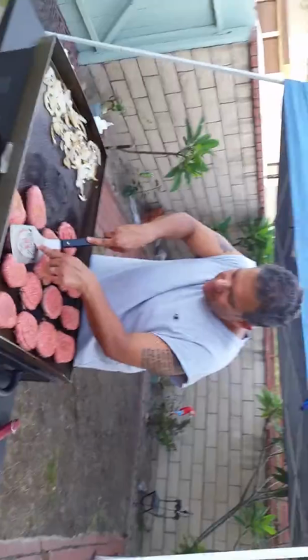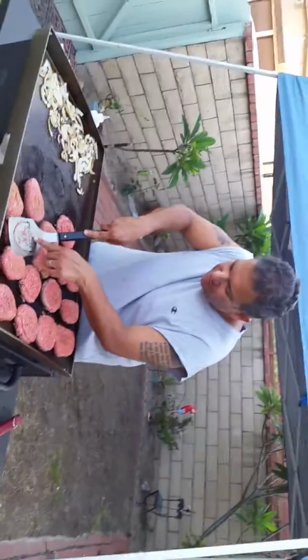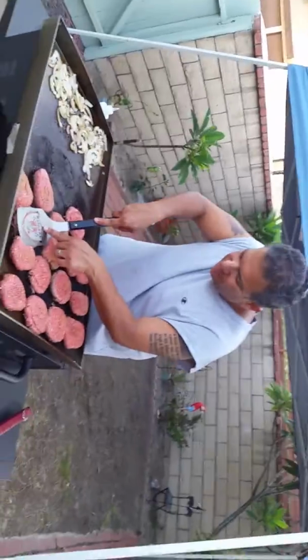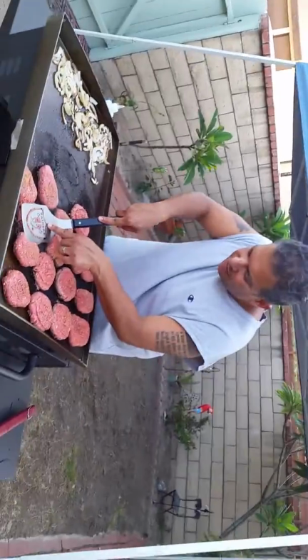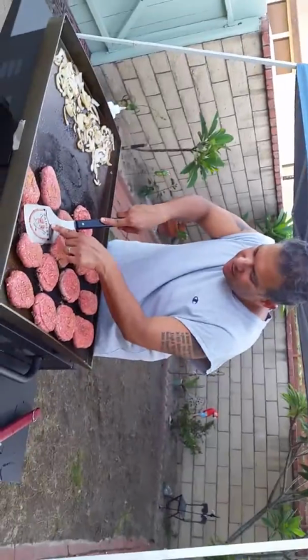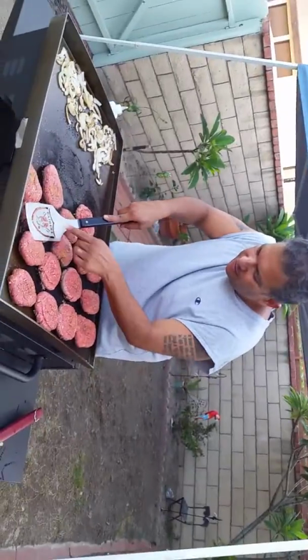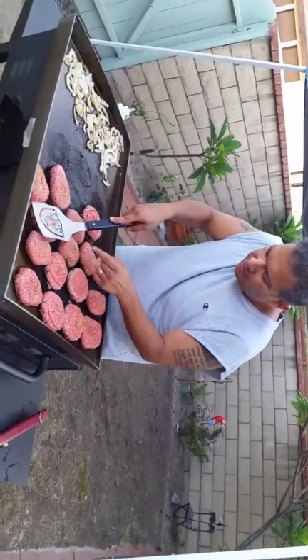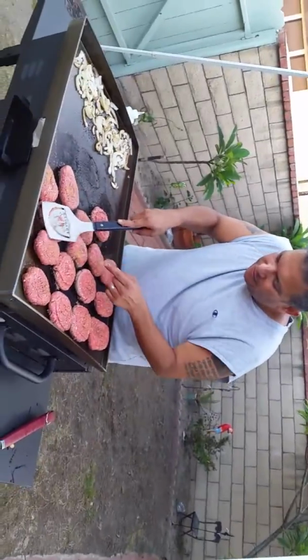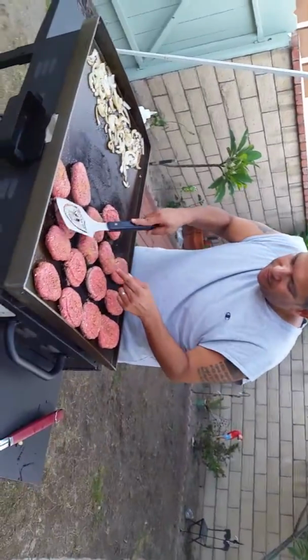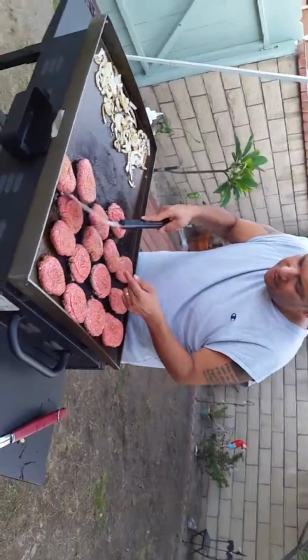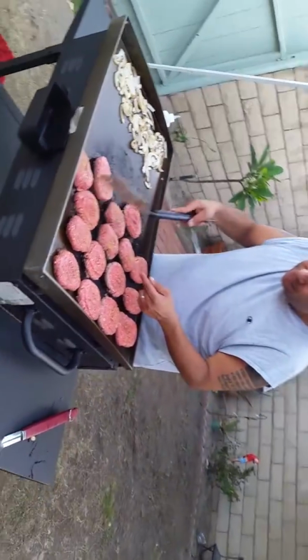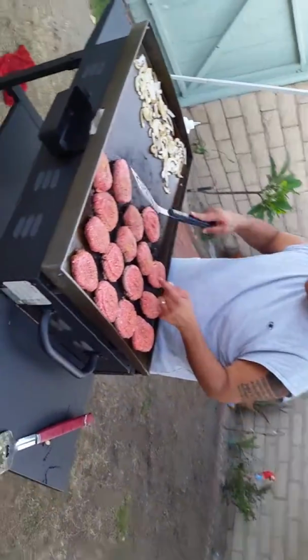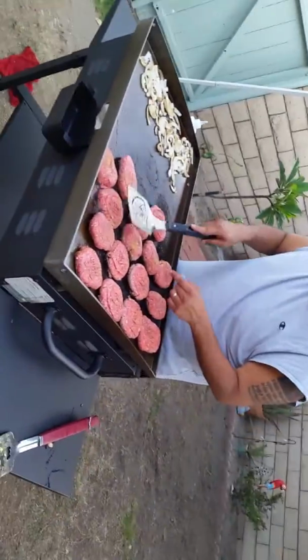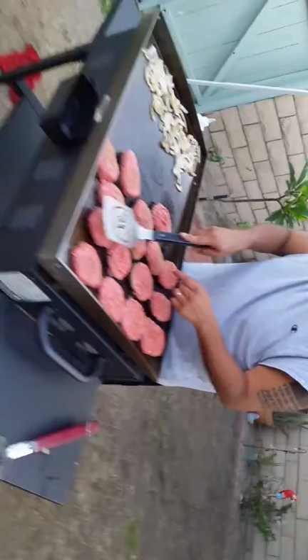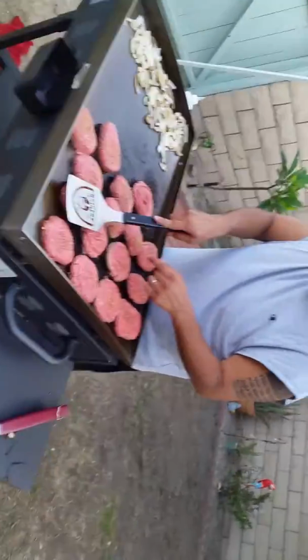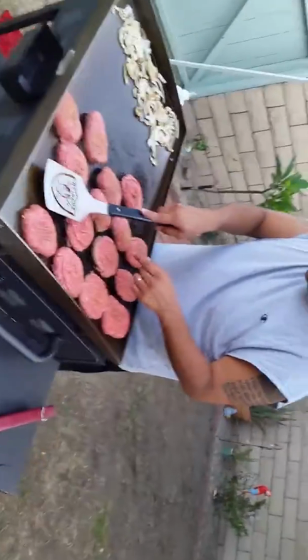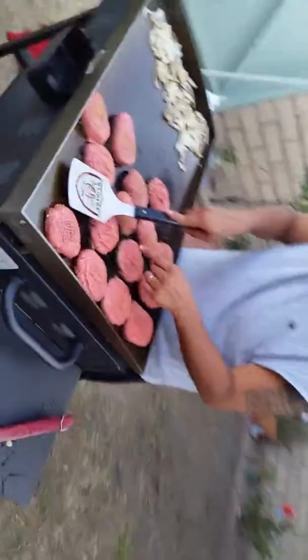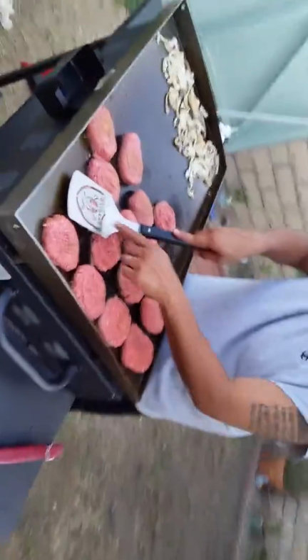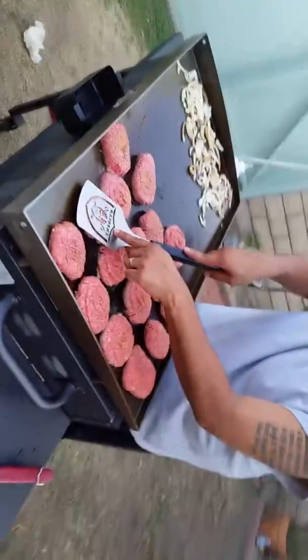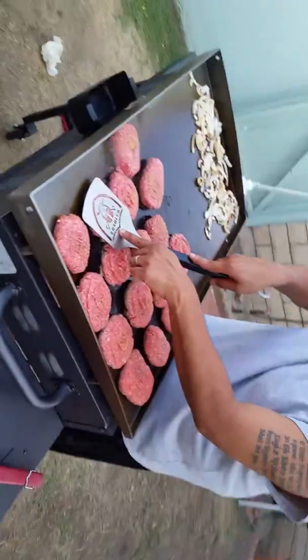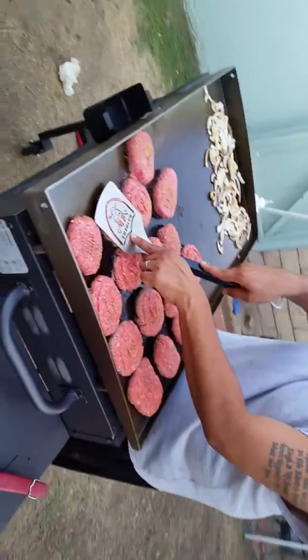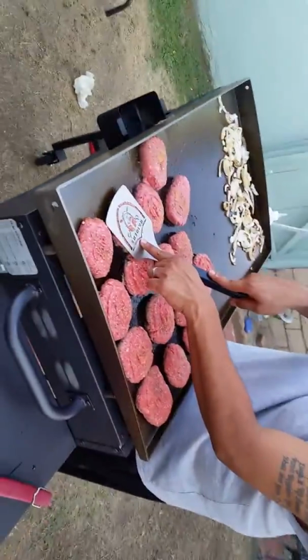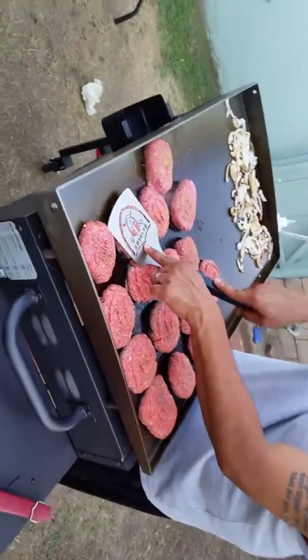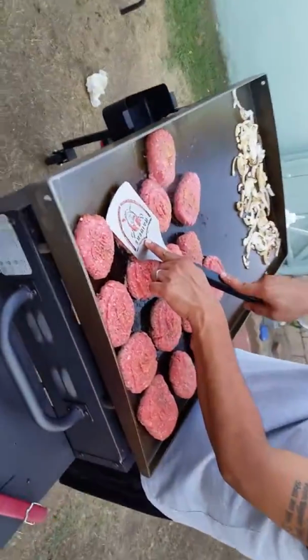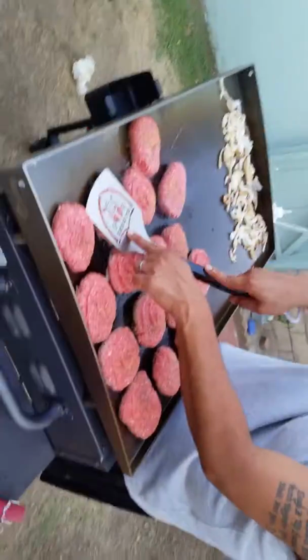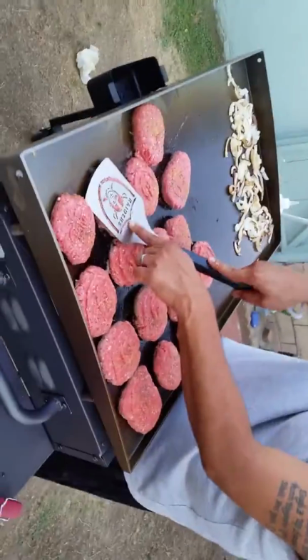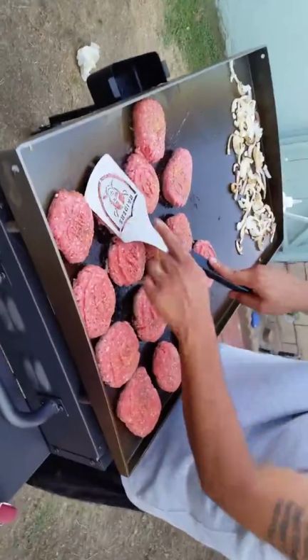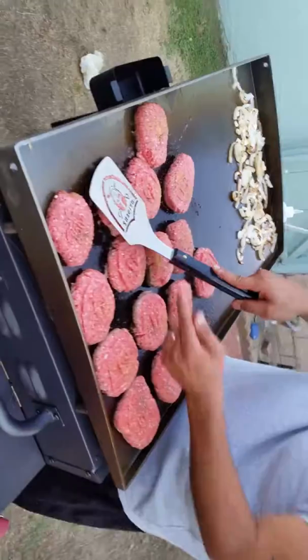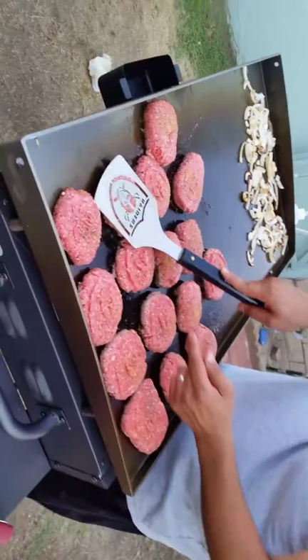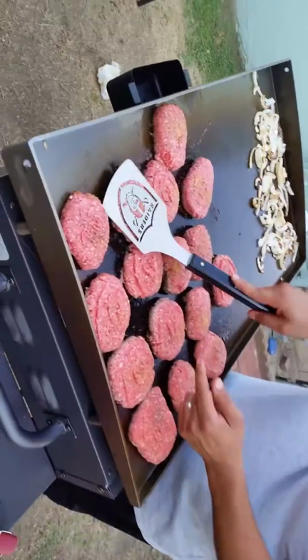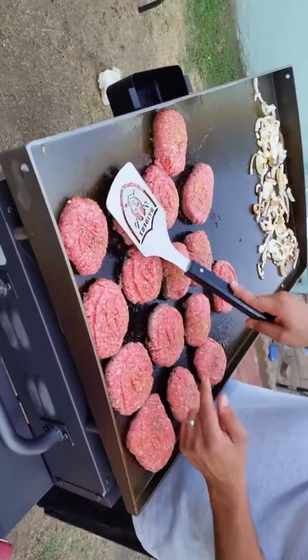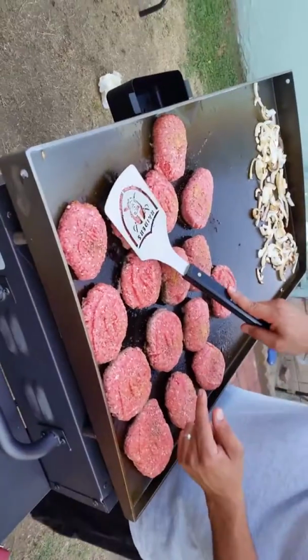Mr. Danny with his new grill. Check it out, Ma. Look at my new toy. I'm making Raider burgers.